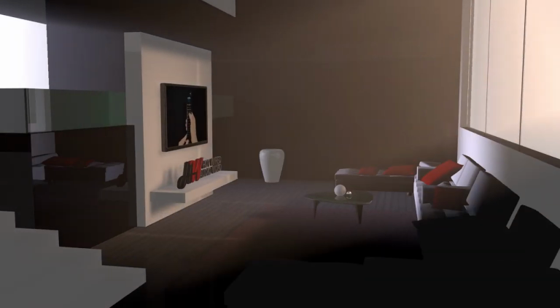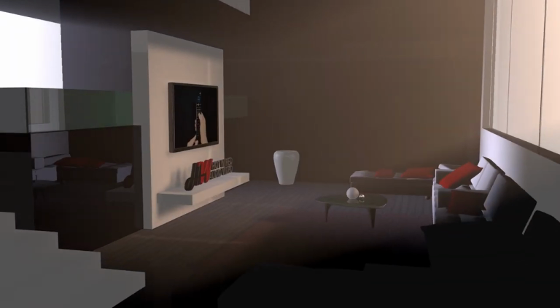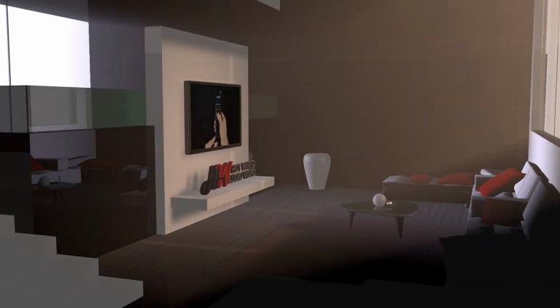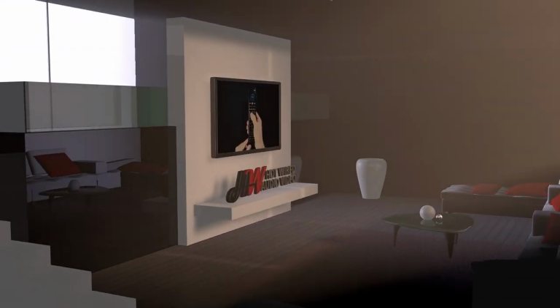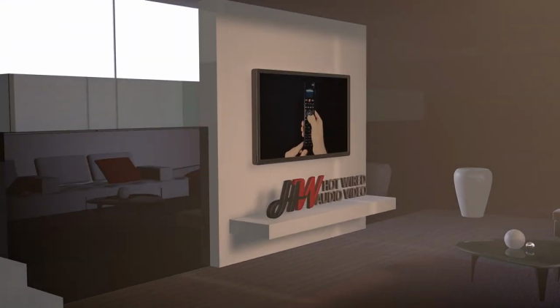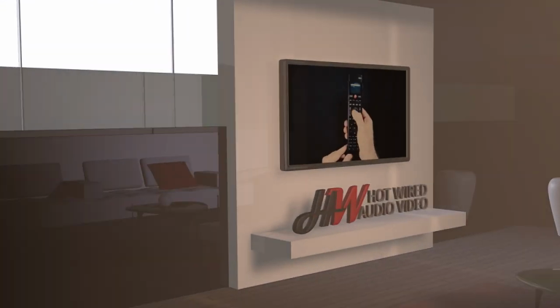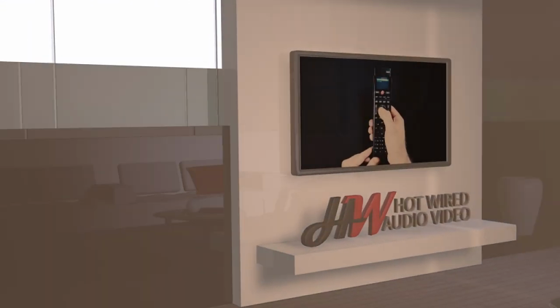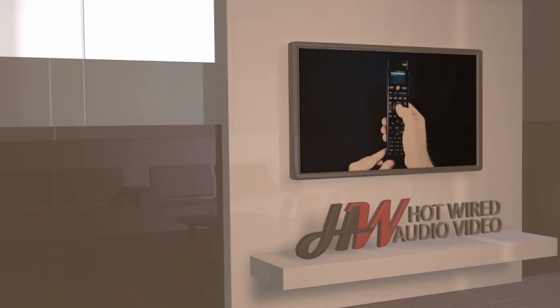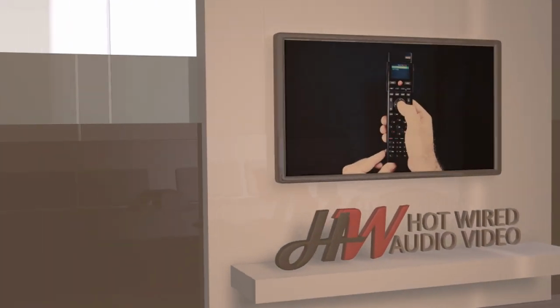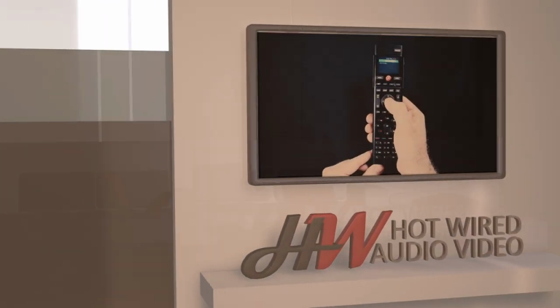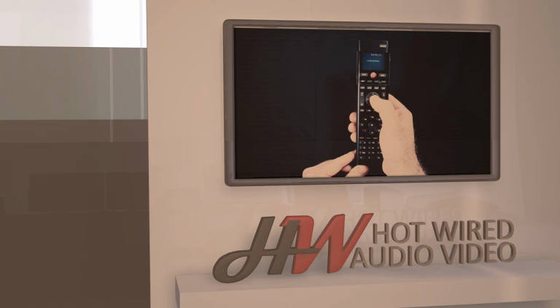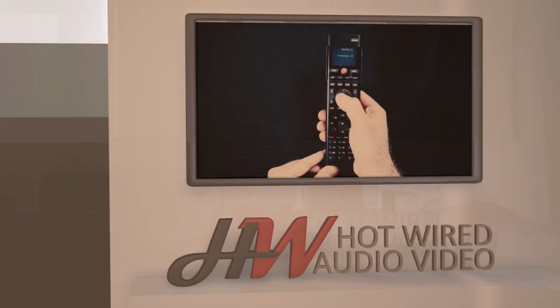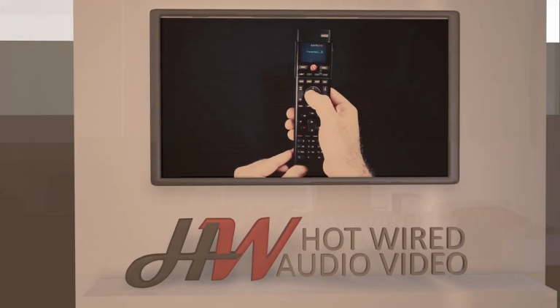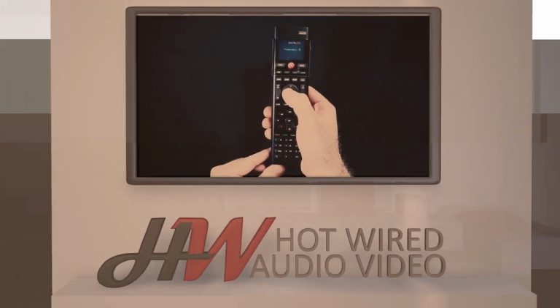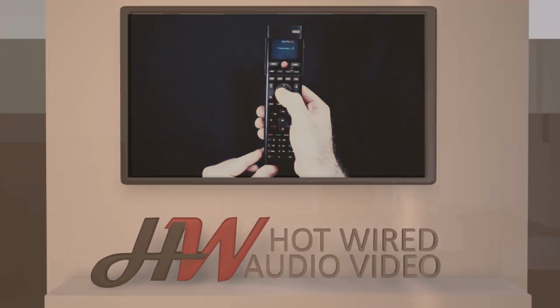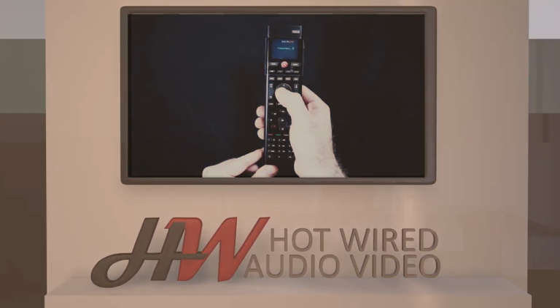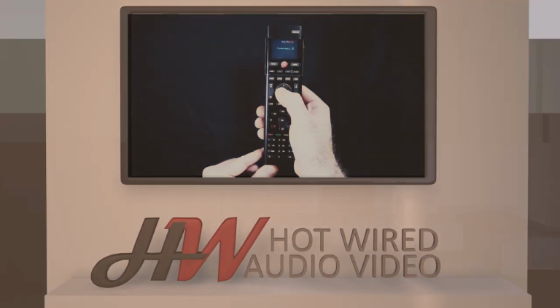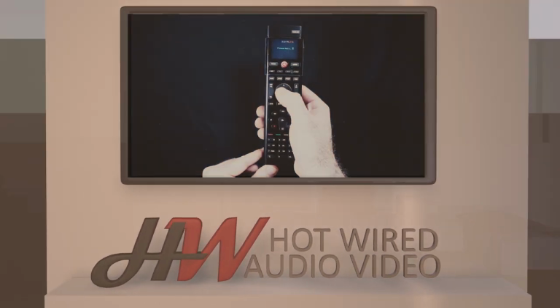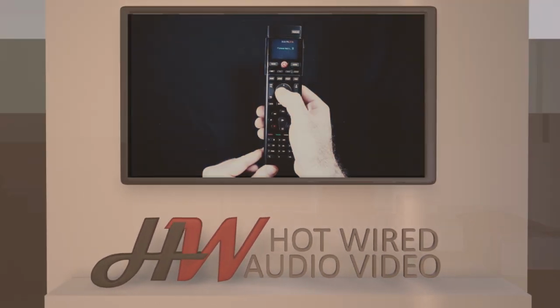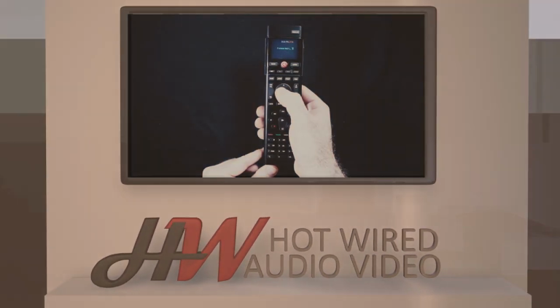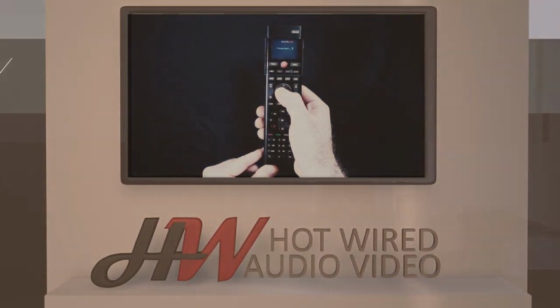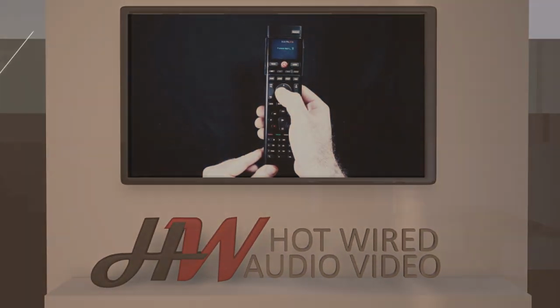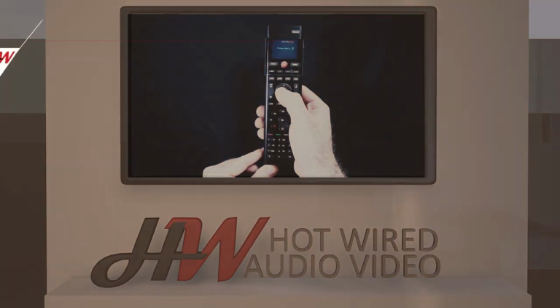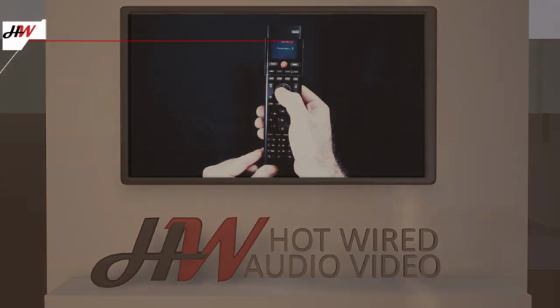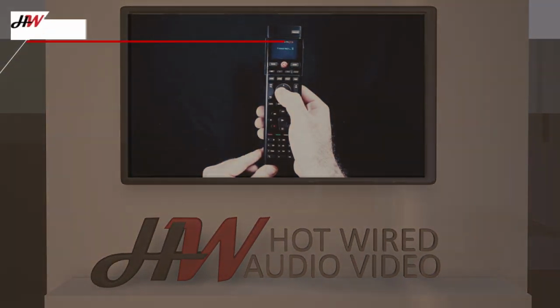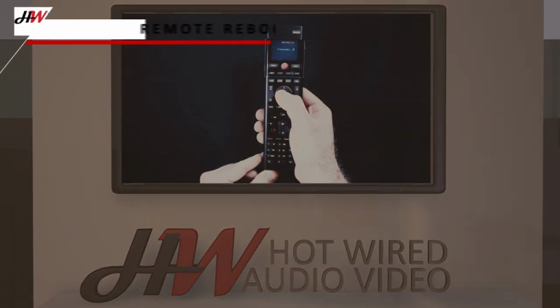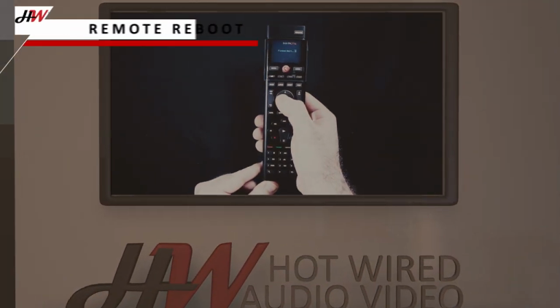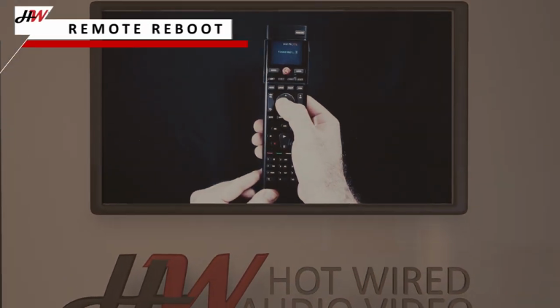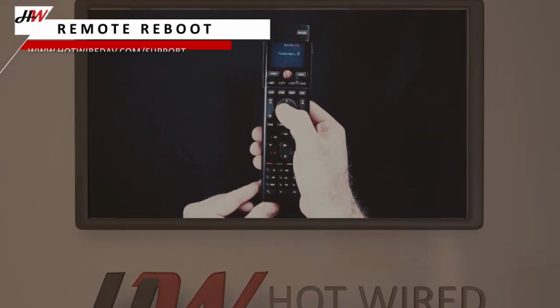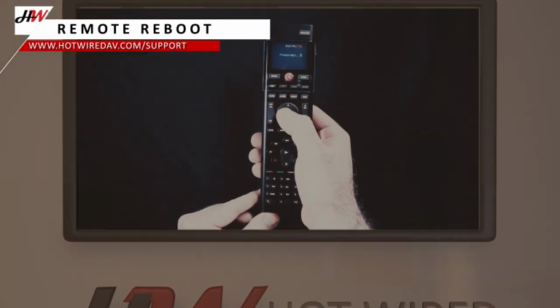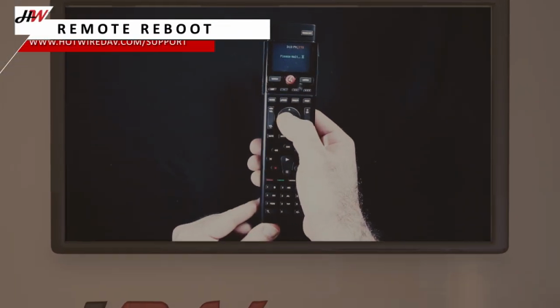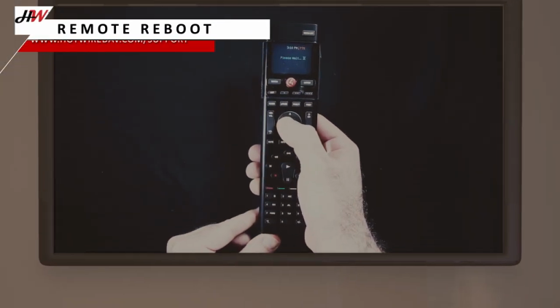If your Control 4 remote is not responding, a simple reboot might fix the issue.